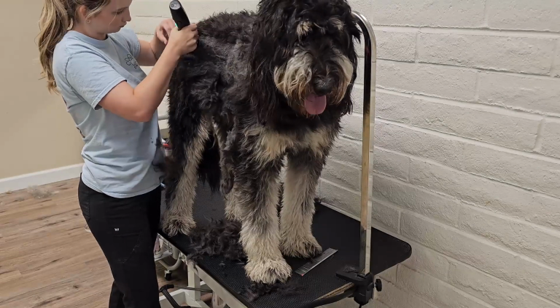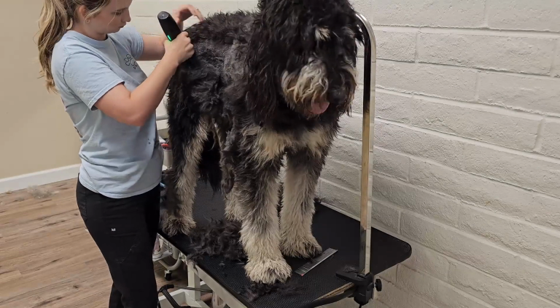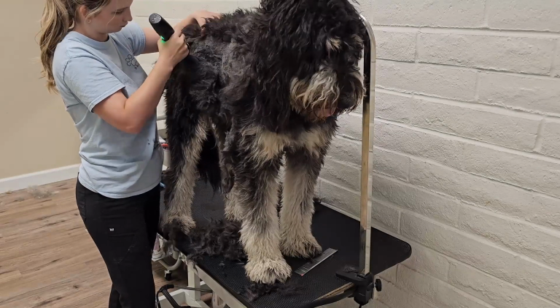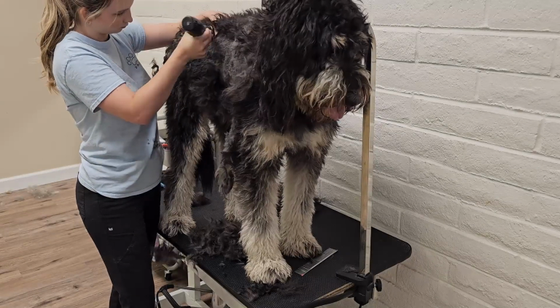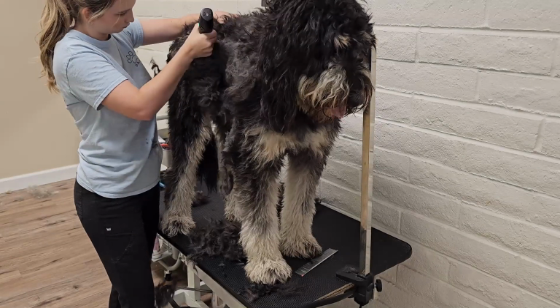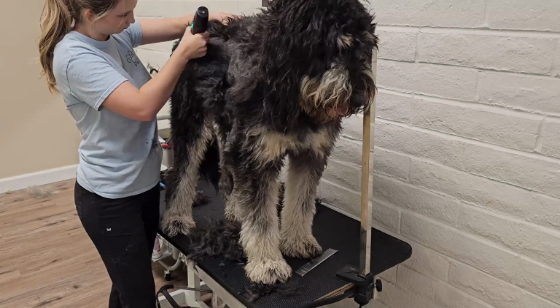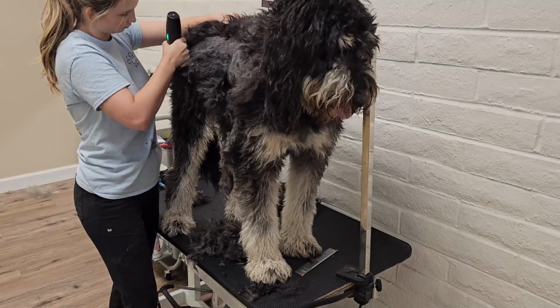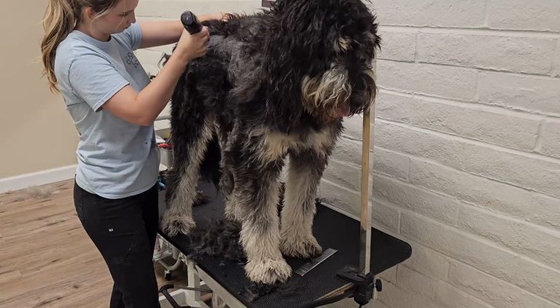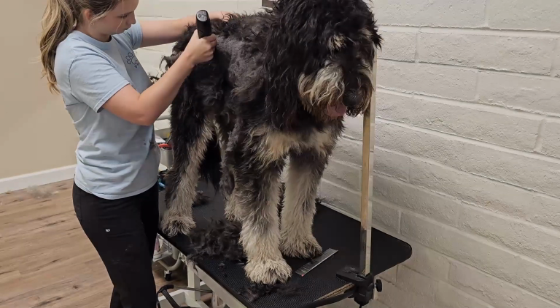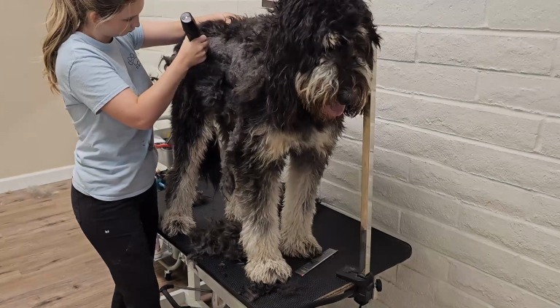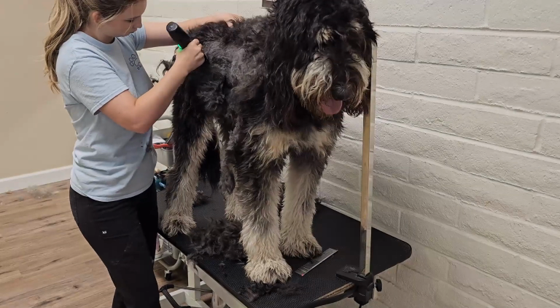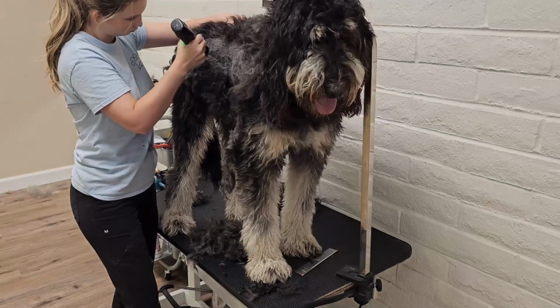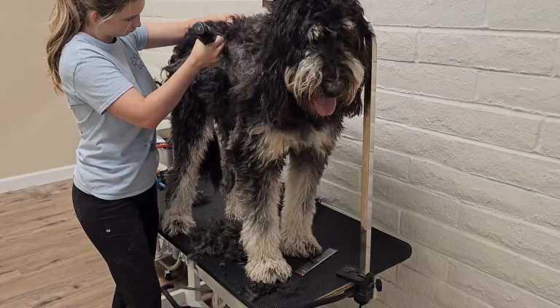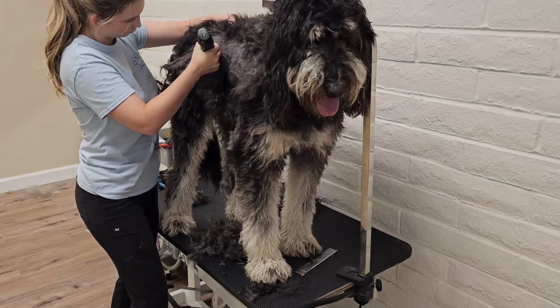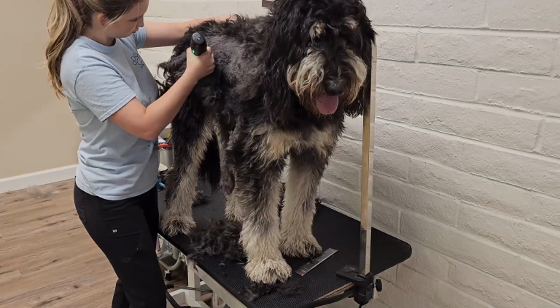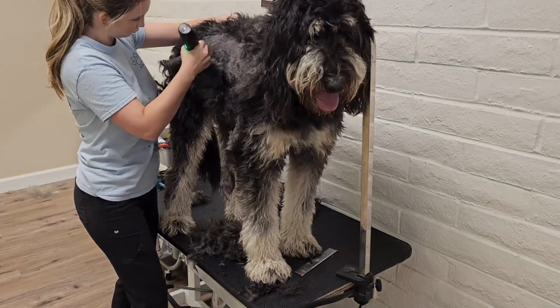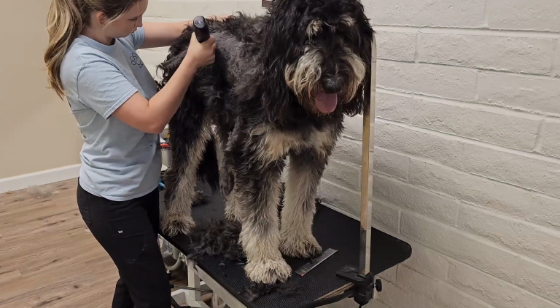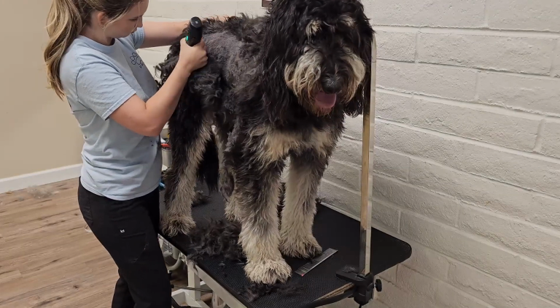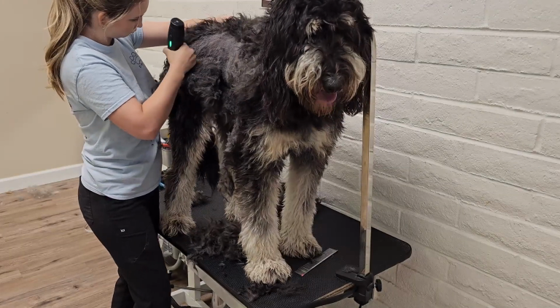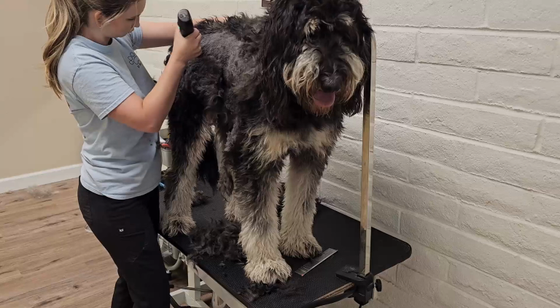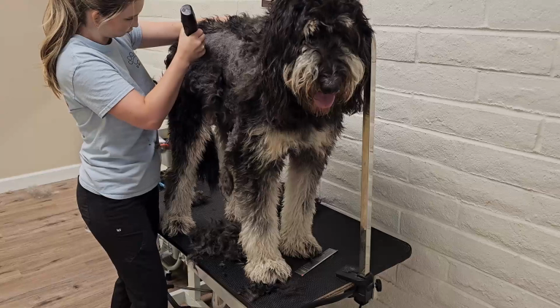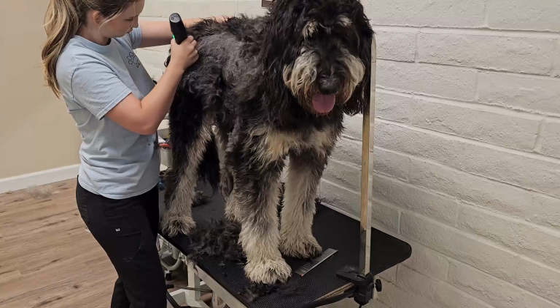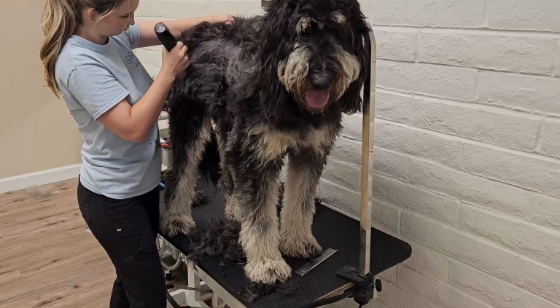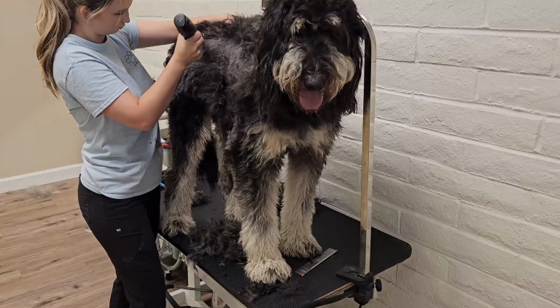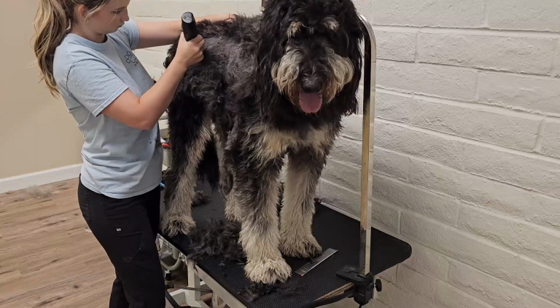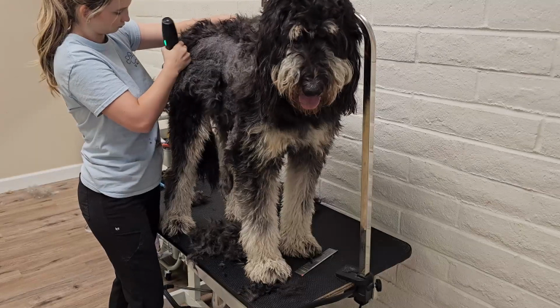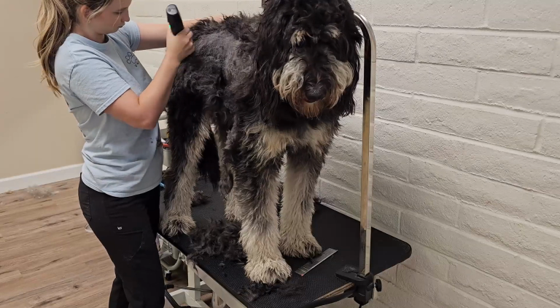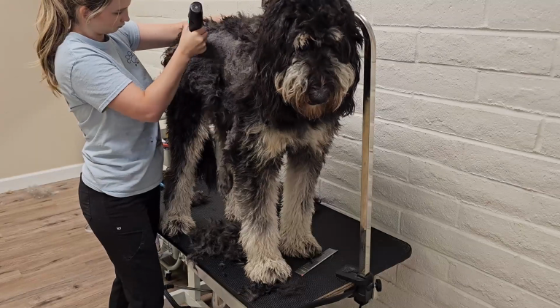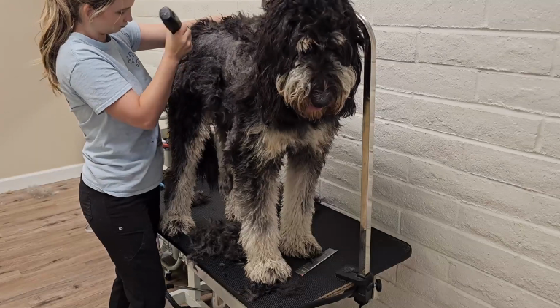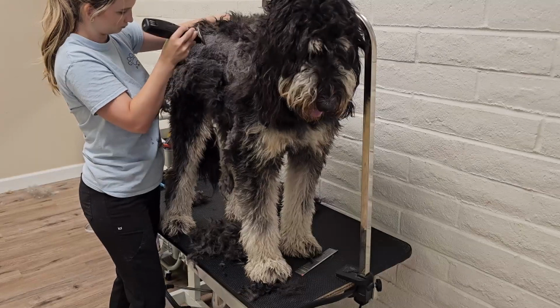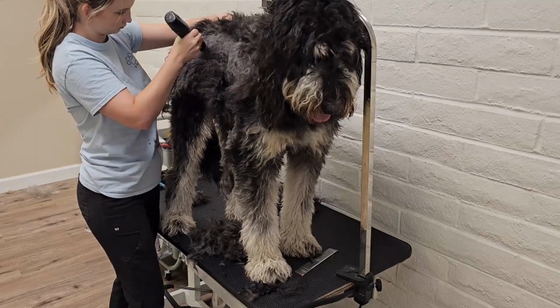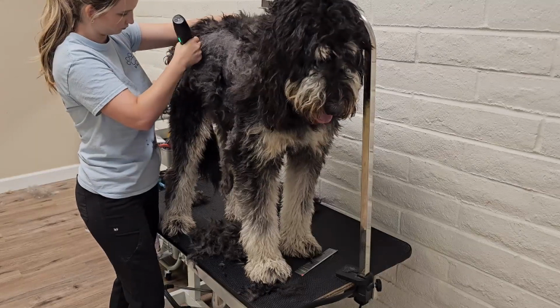Her mama loves her to death and understands that shaving her is the best choice for Maggie, so she is comfortable.